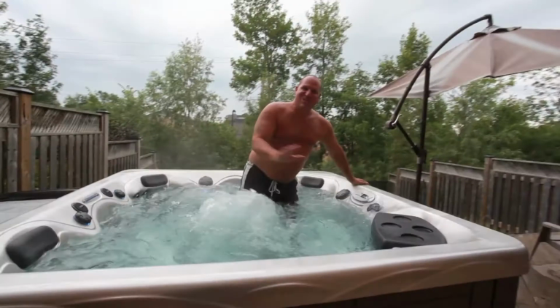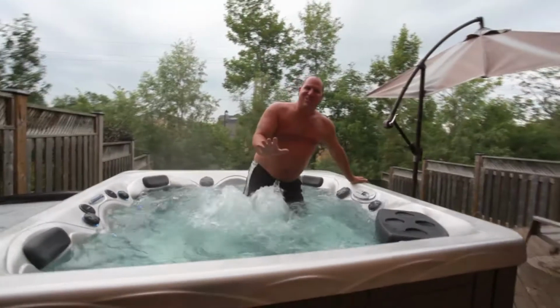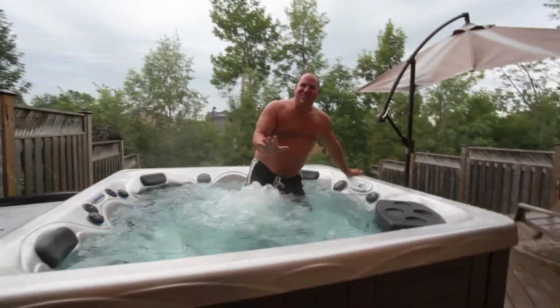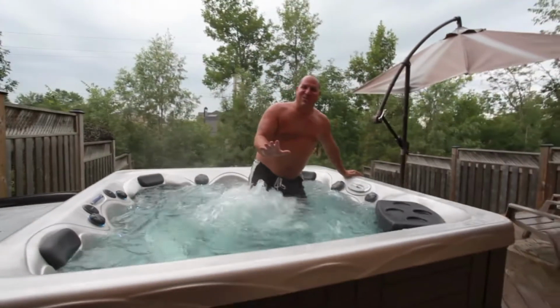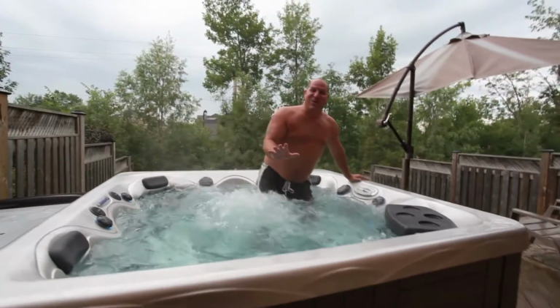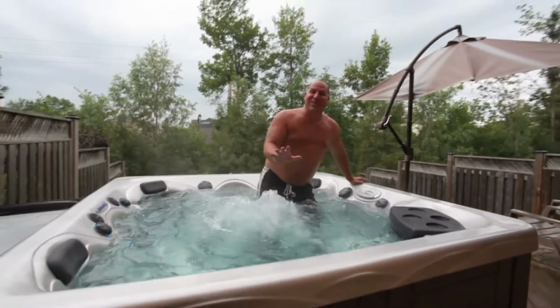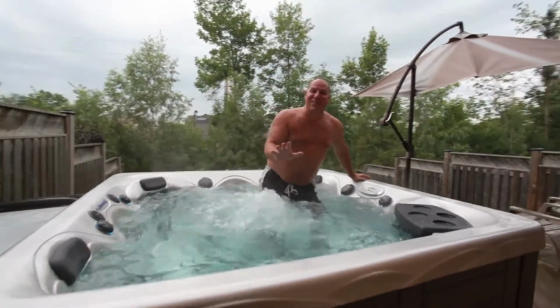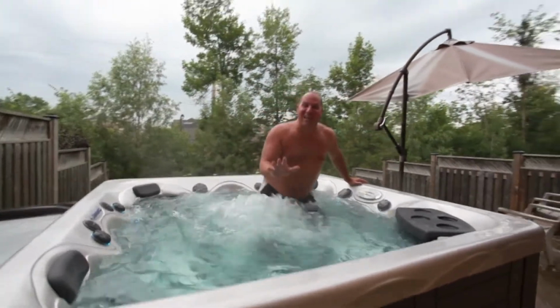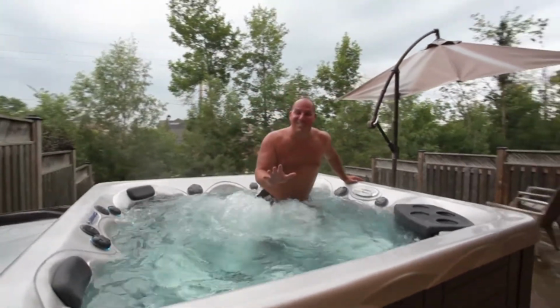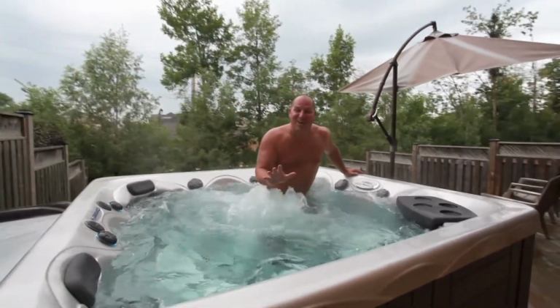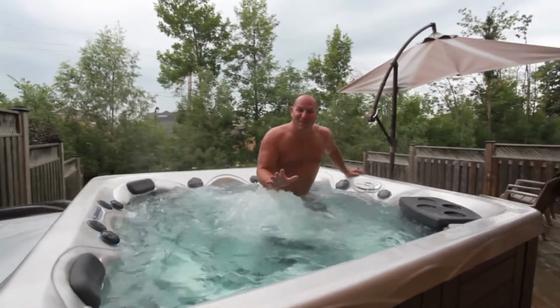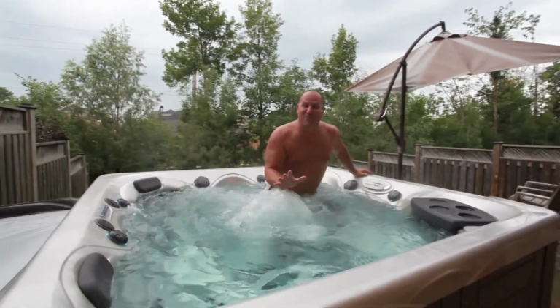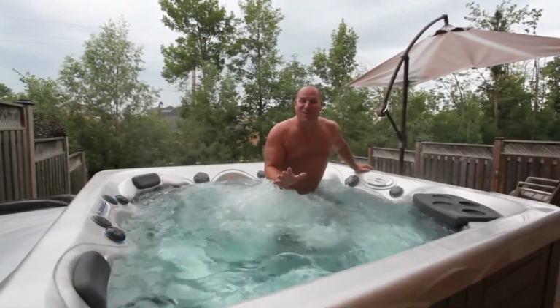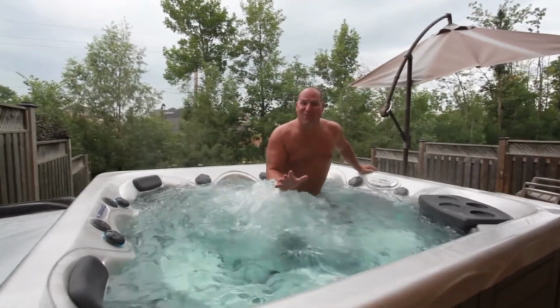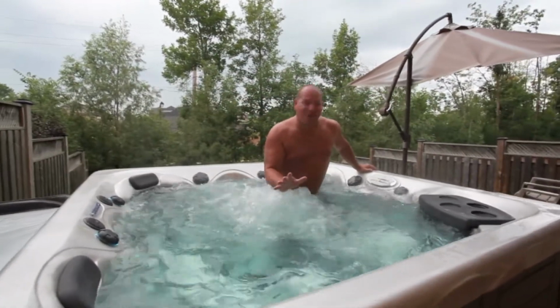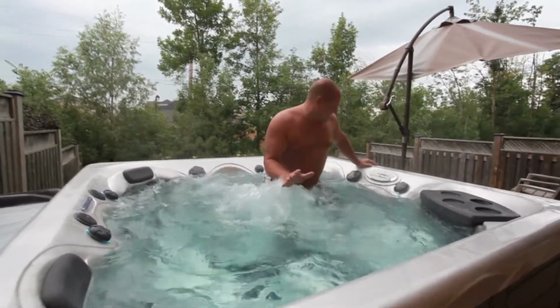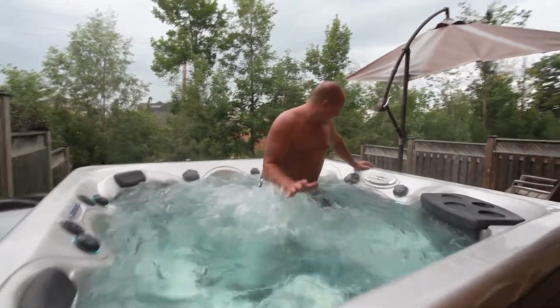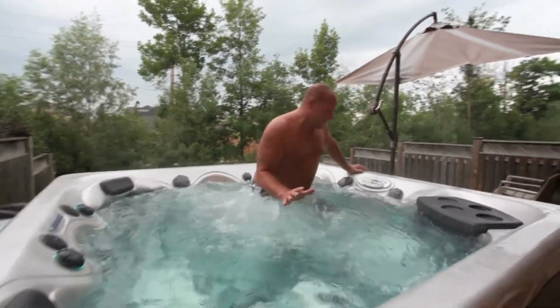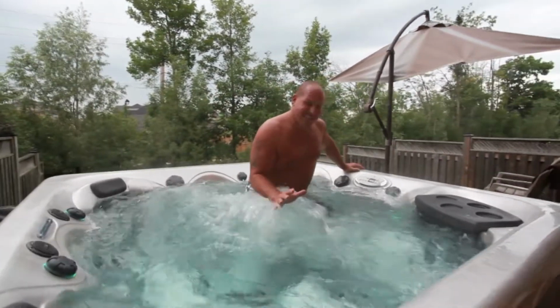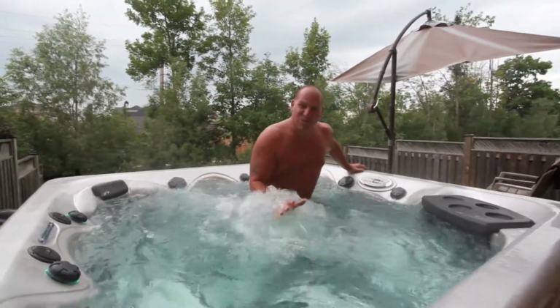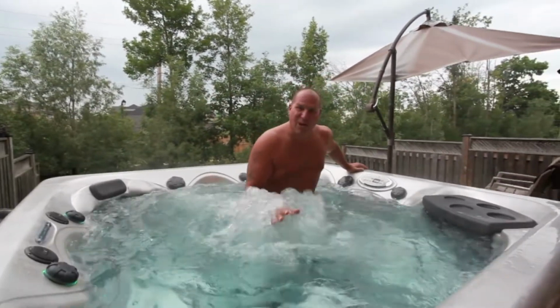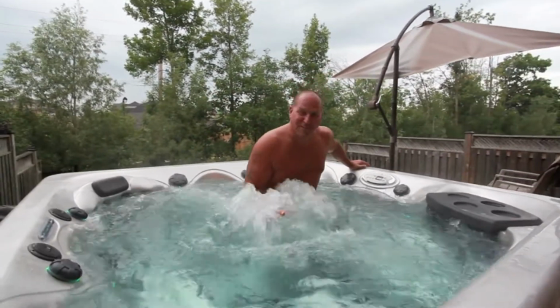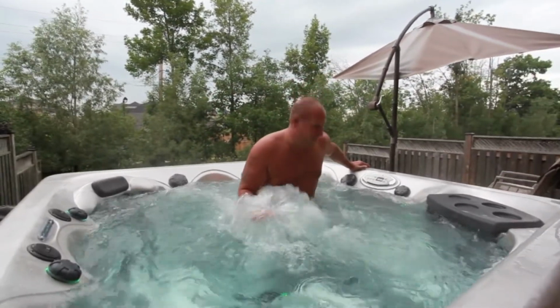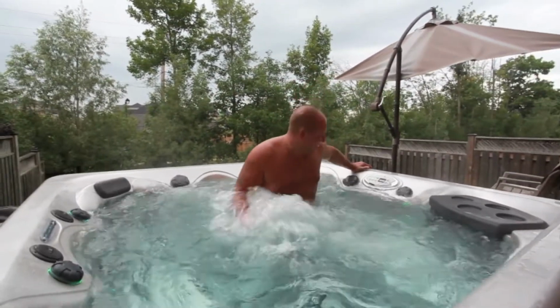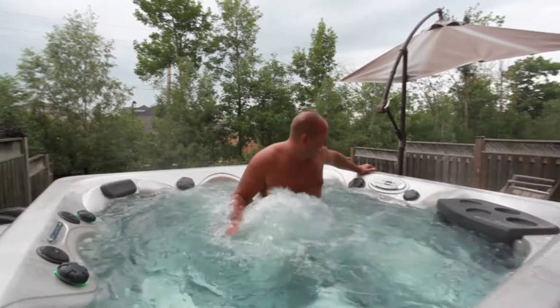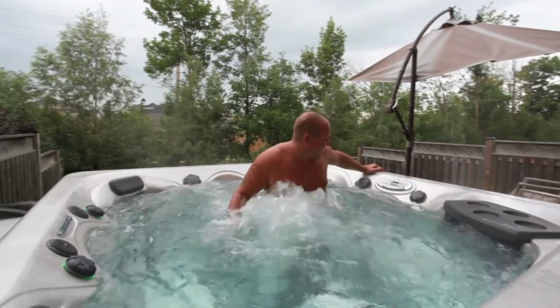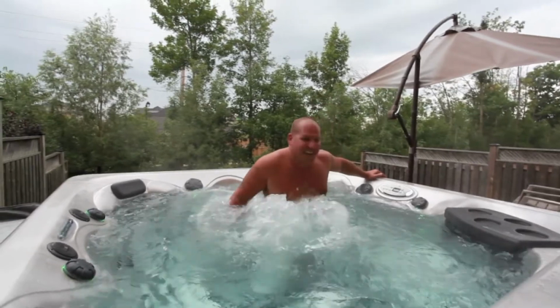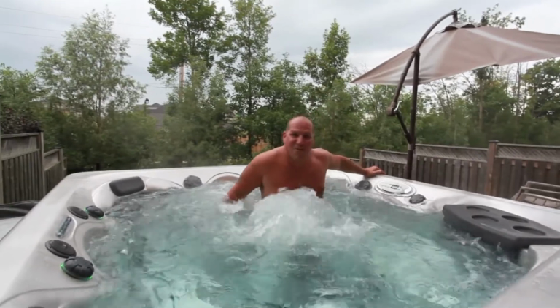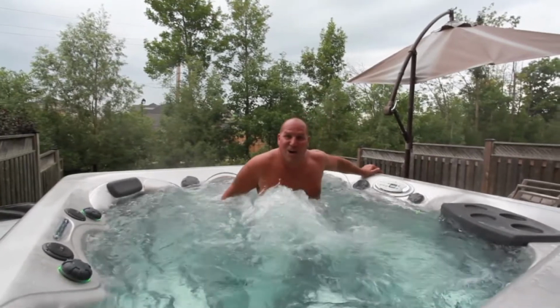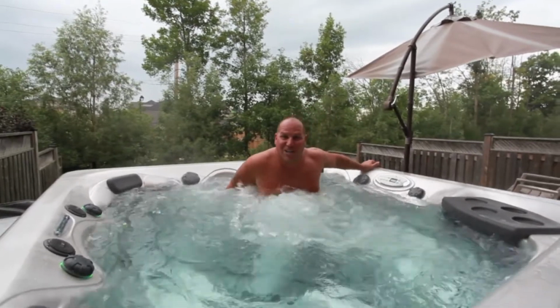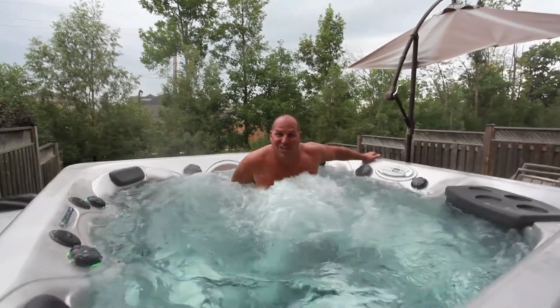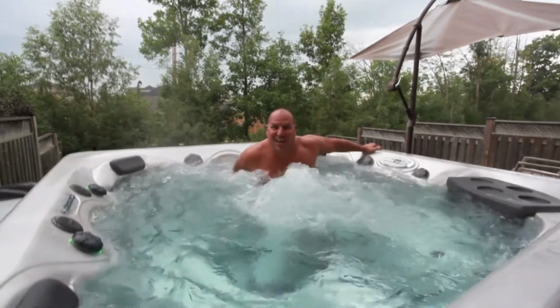We're here at the hot tub at 44 Swift. It works good!